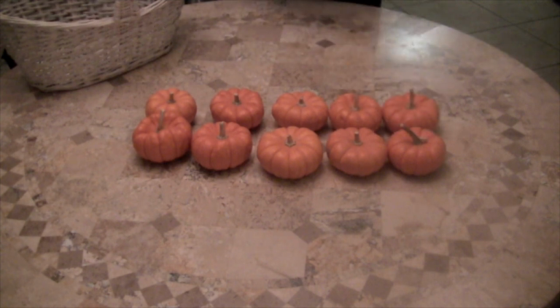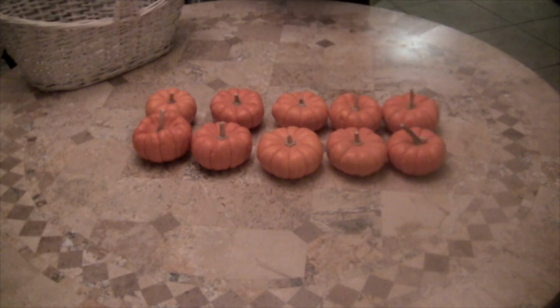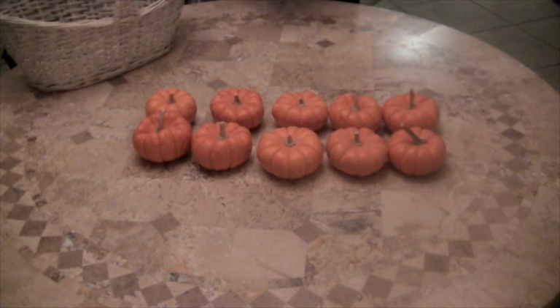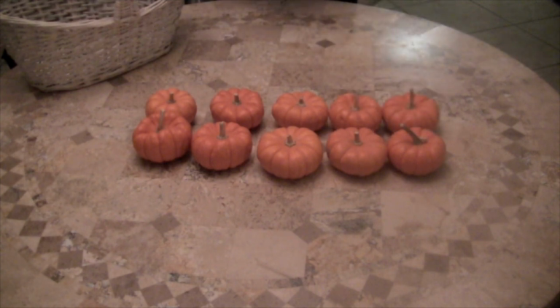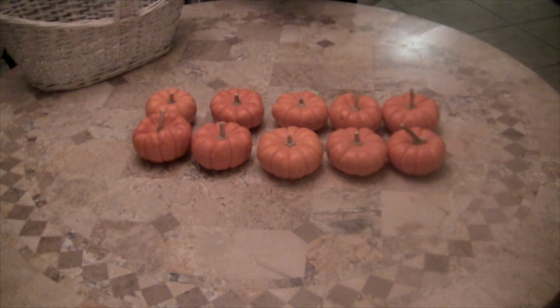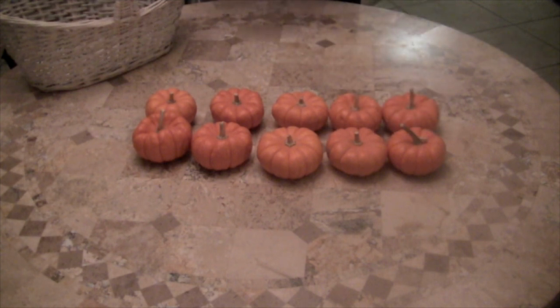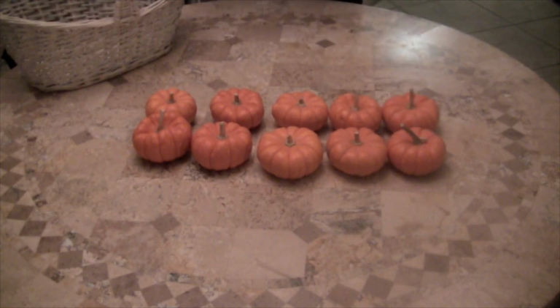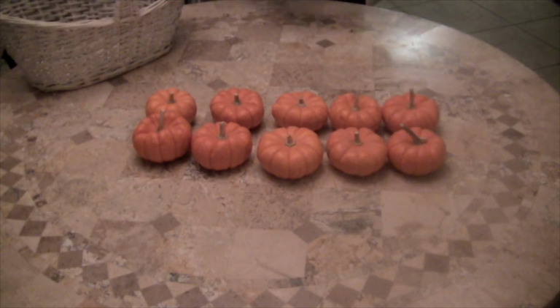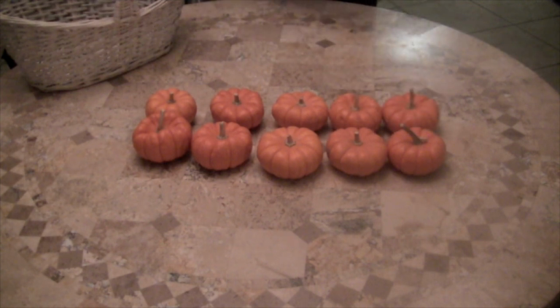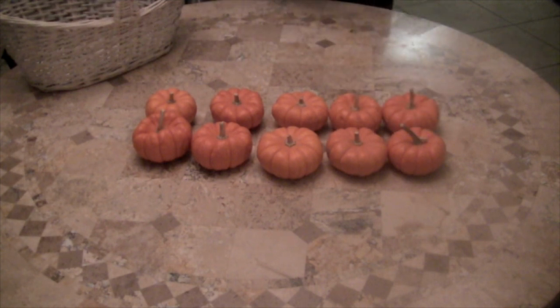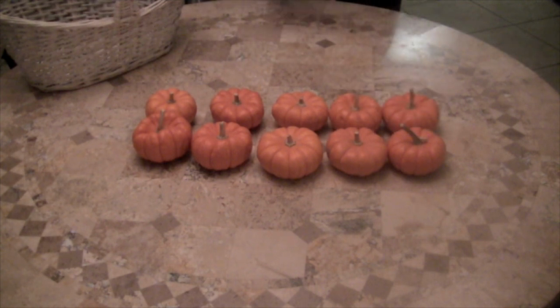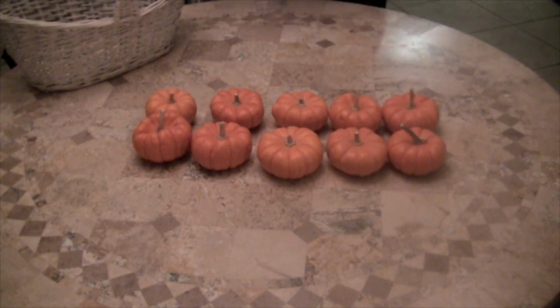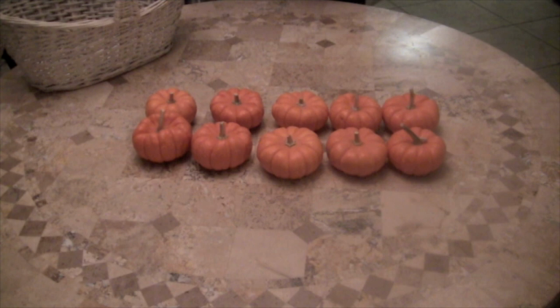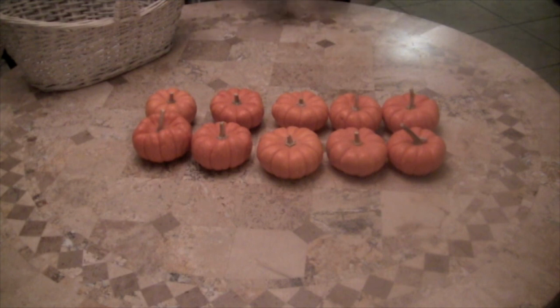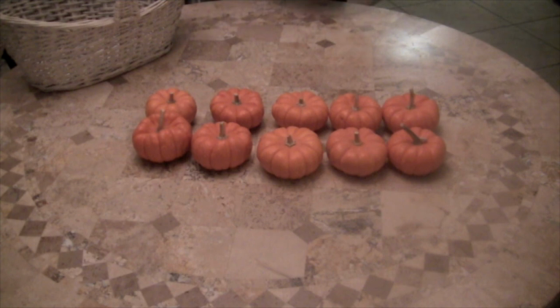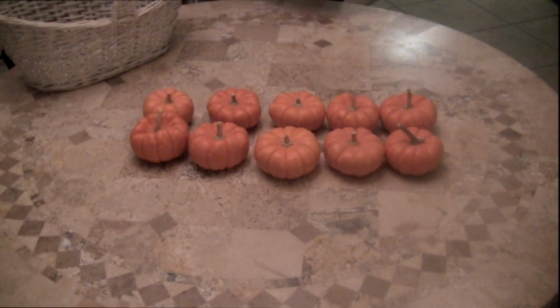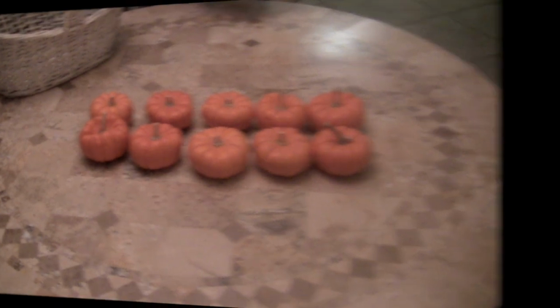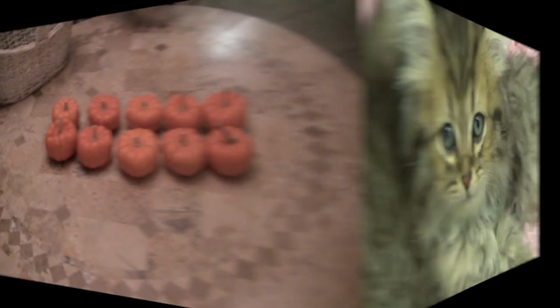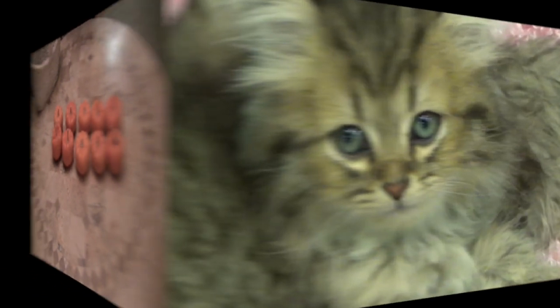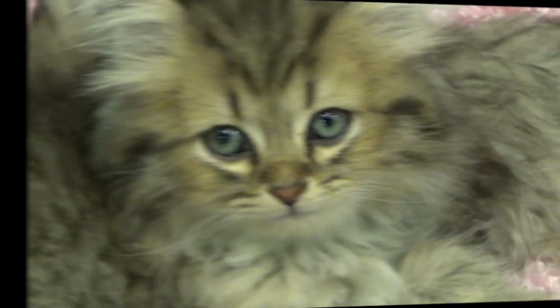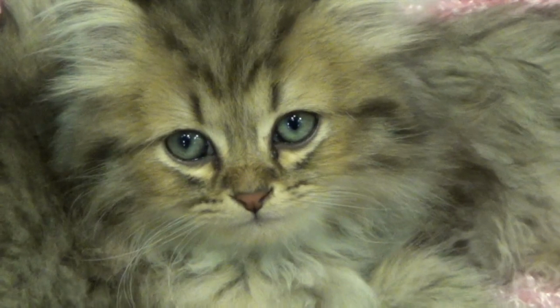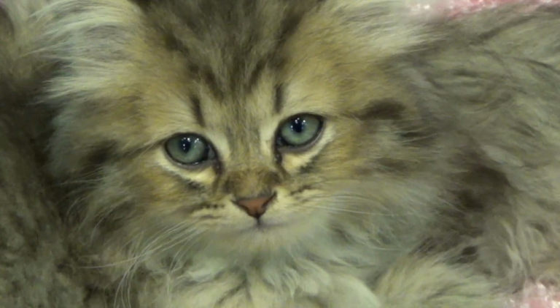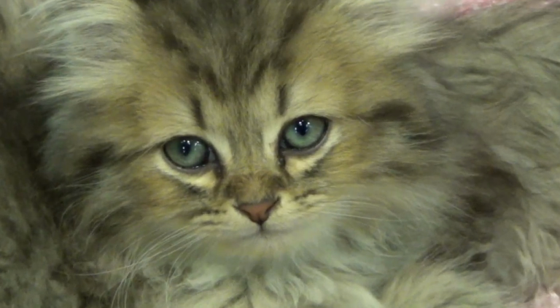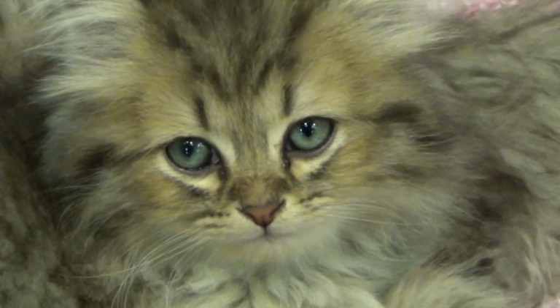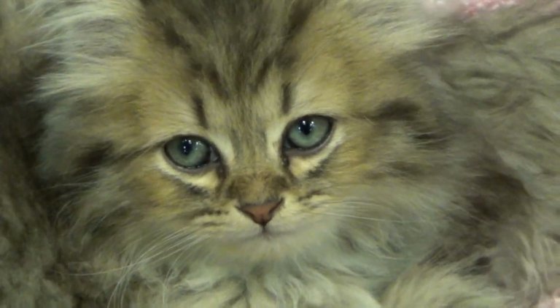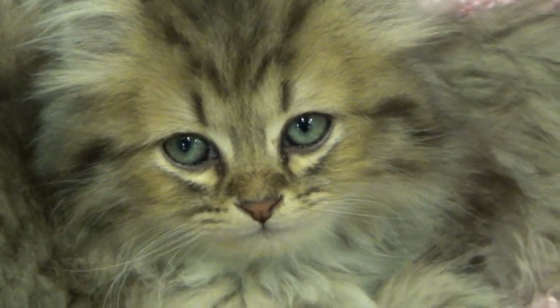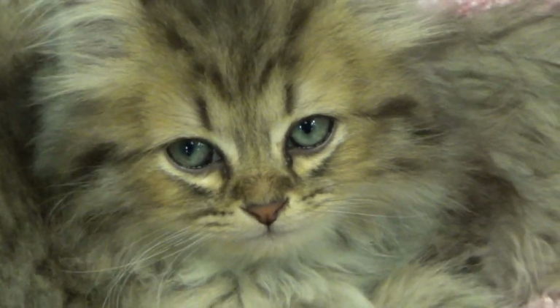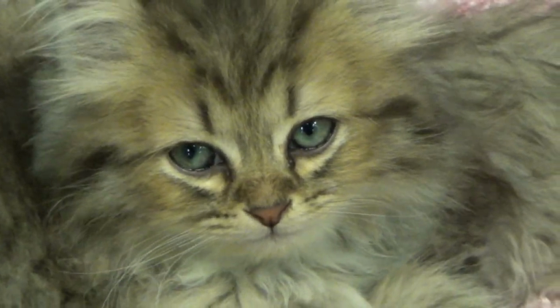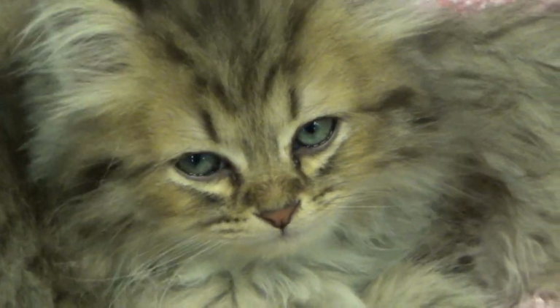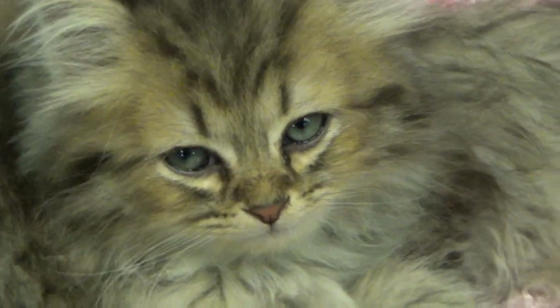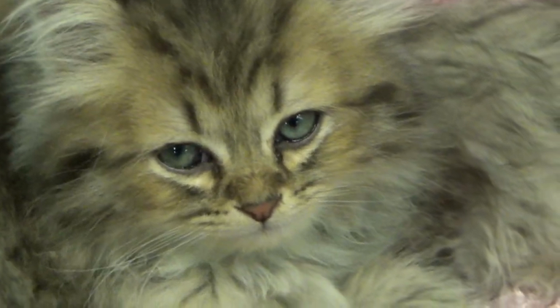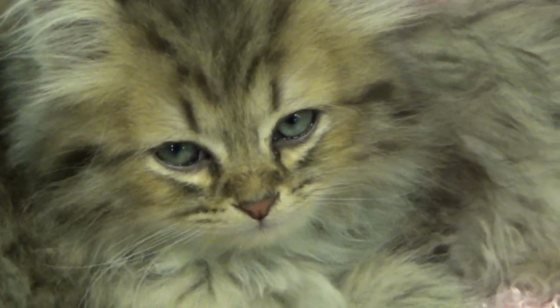1 little pumpkins for a pumpkin pie. I love math.